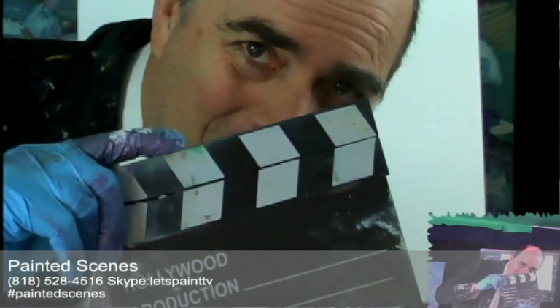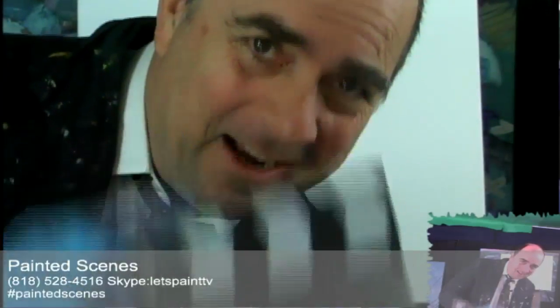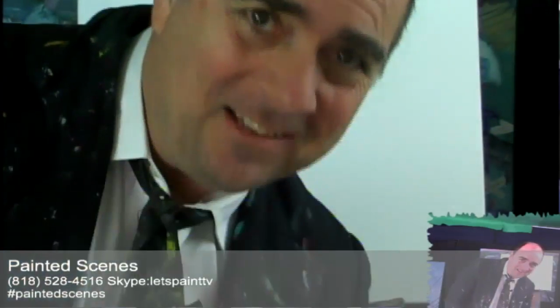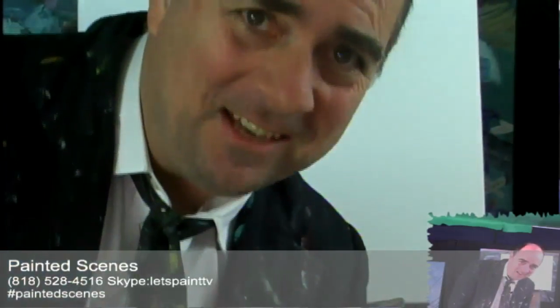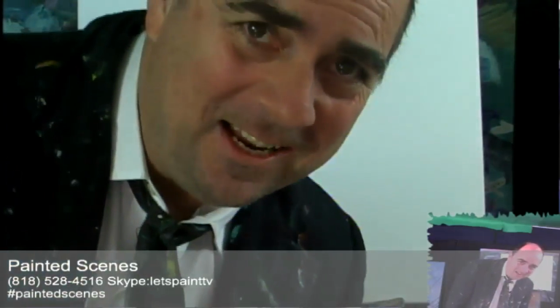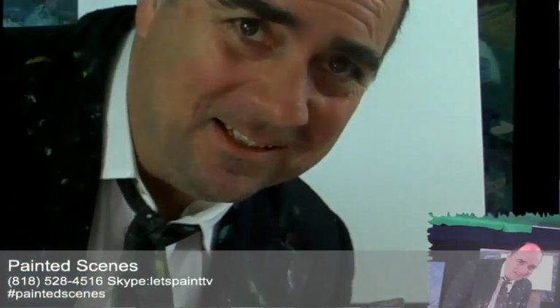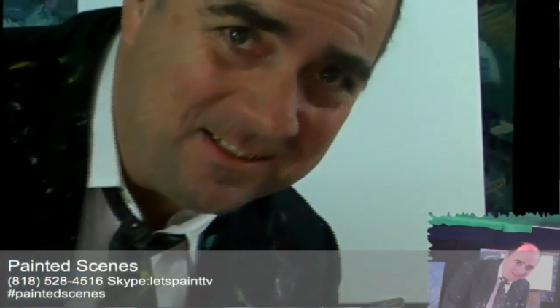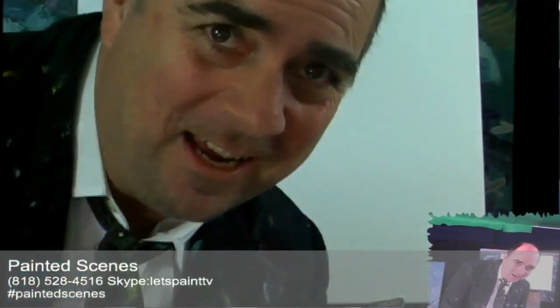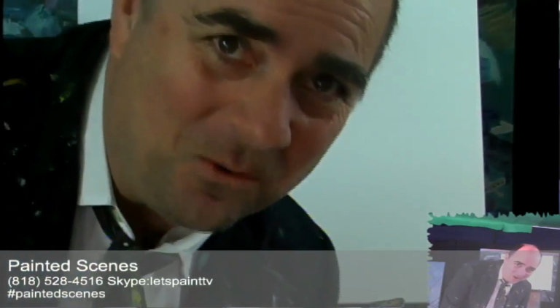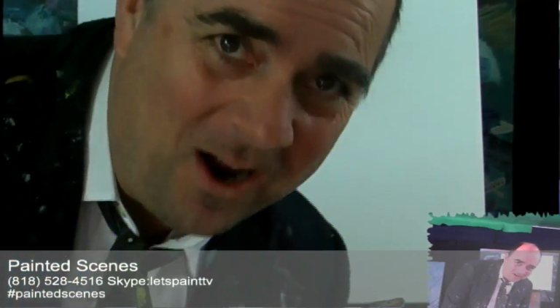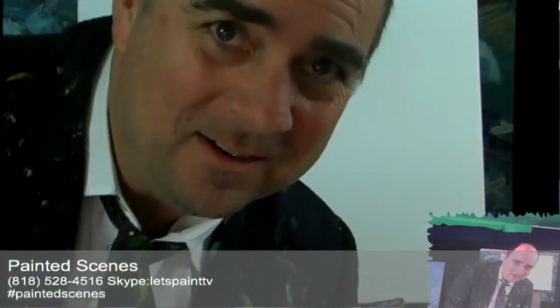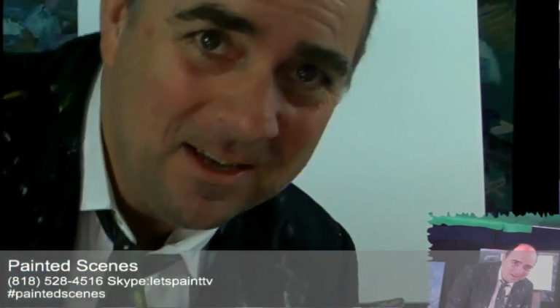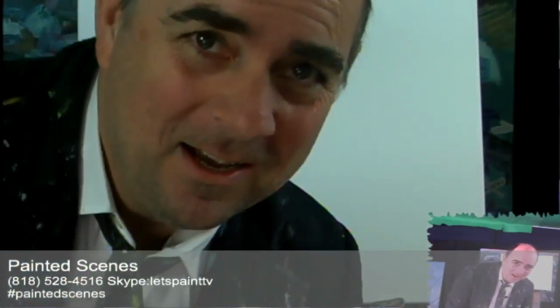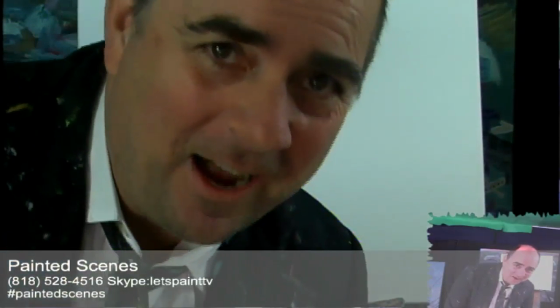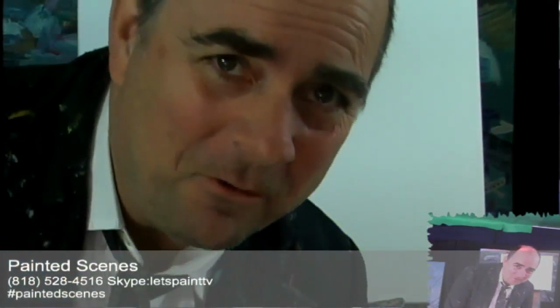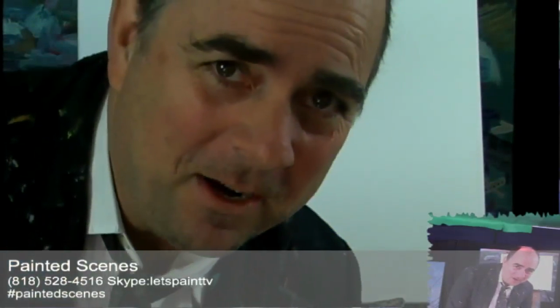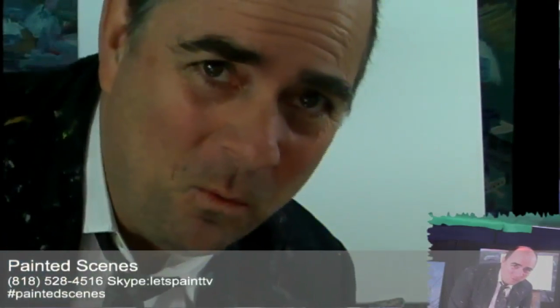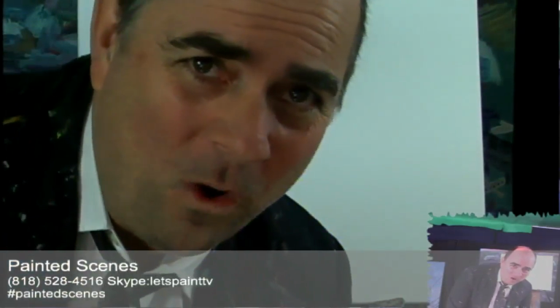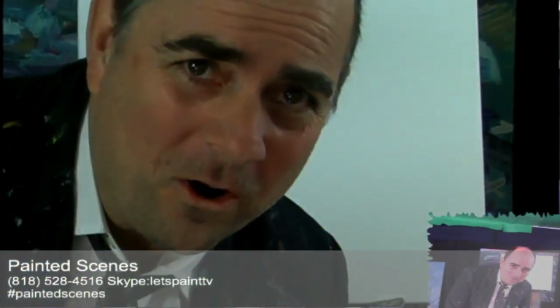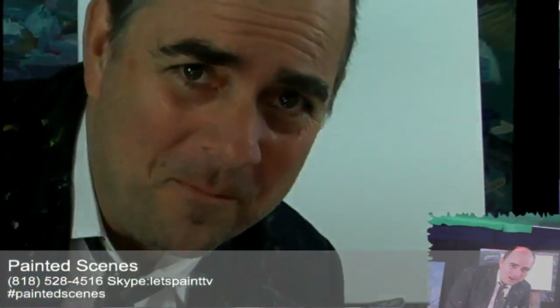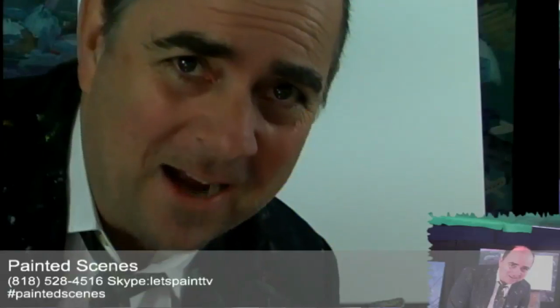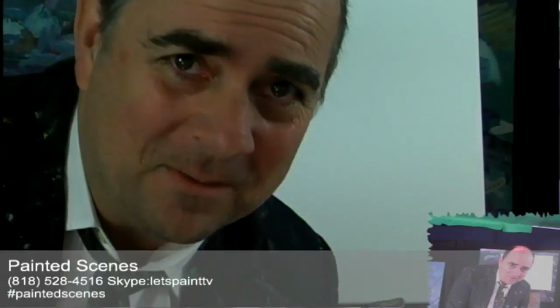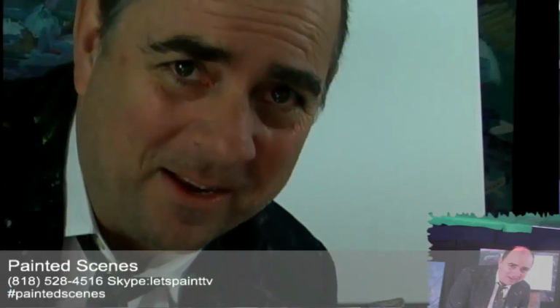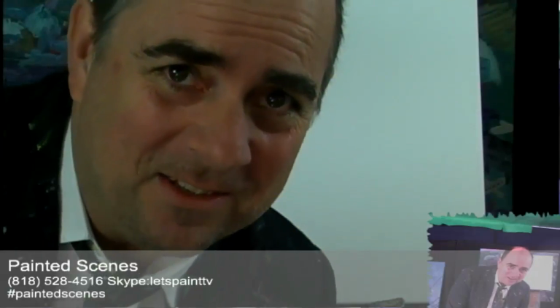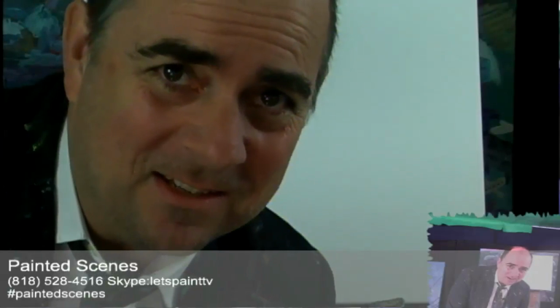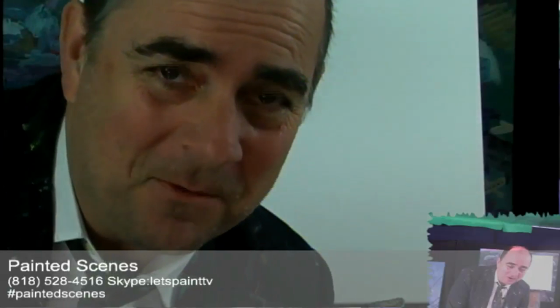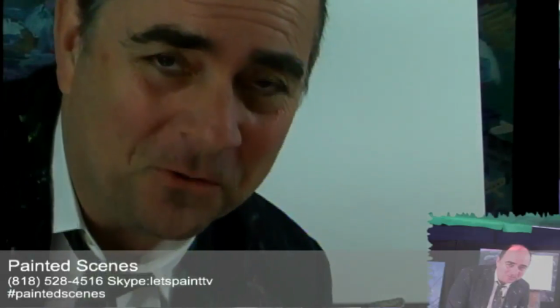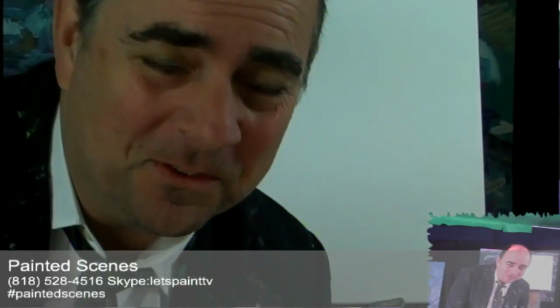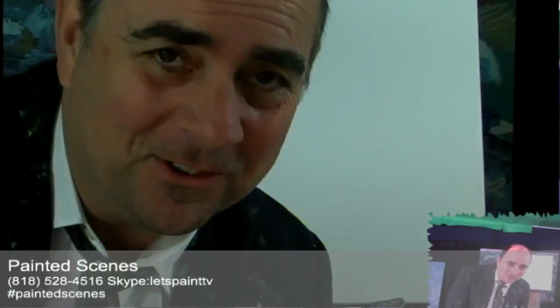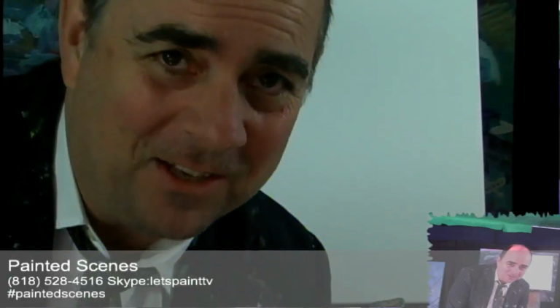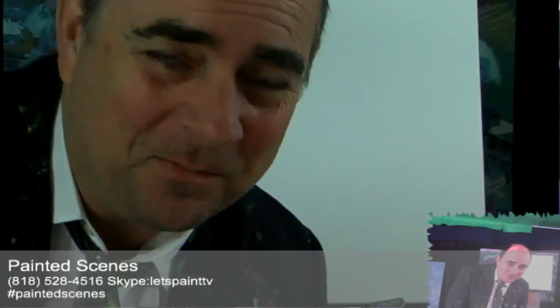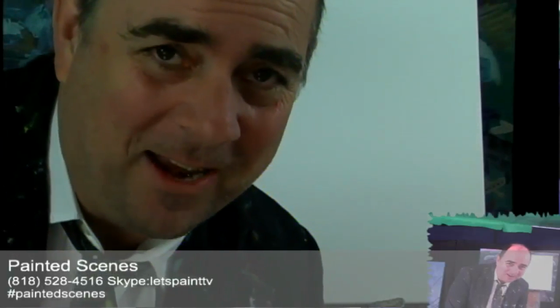Painted Scenes, take one. Hi, everybody. Welcome back to Painted Scenes. I'm your host, Mr. Let's Paint.